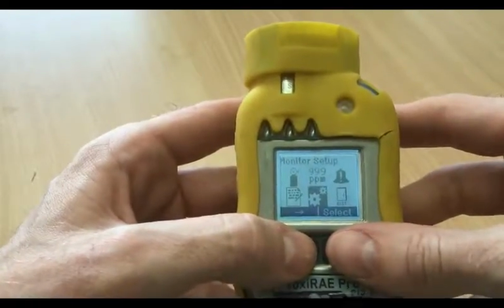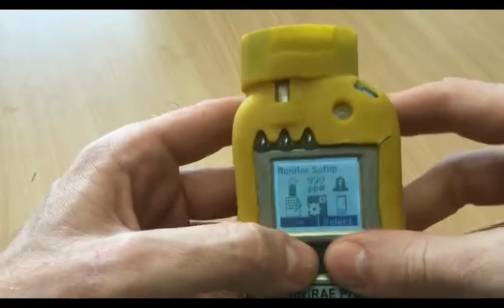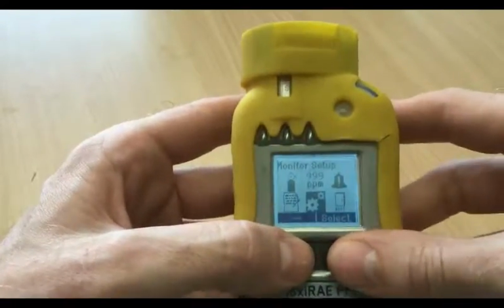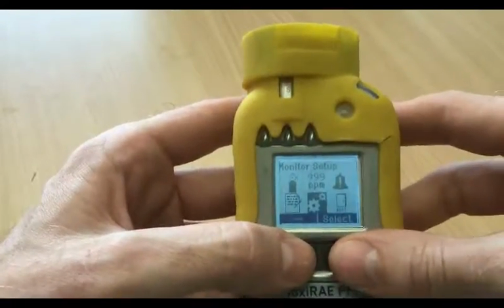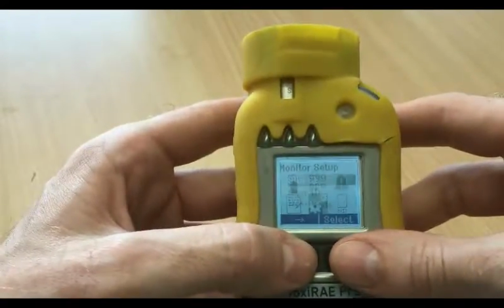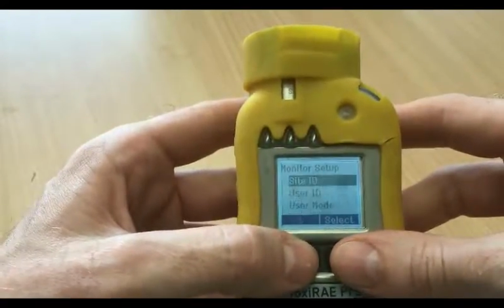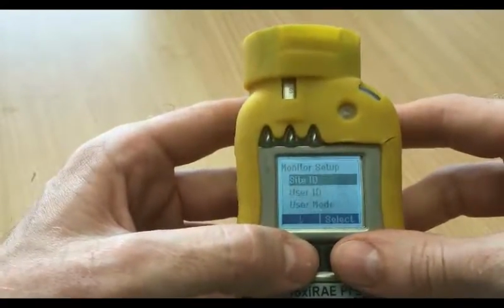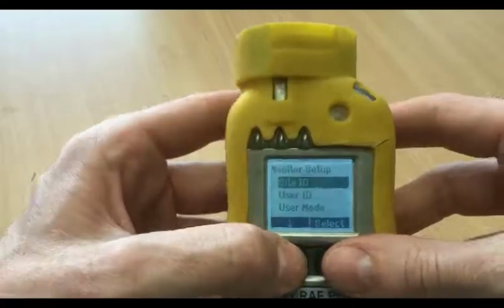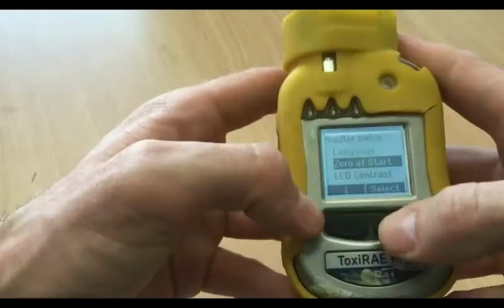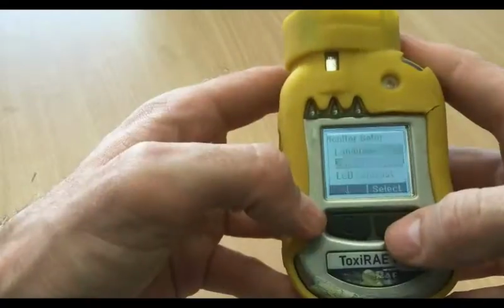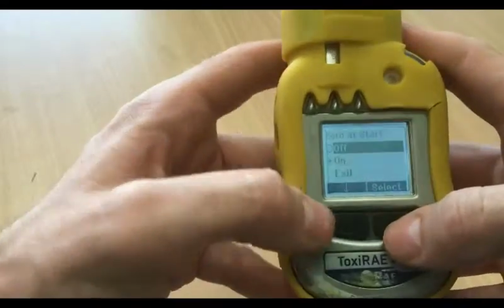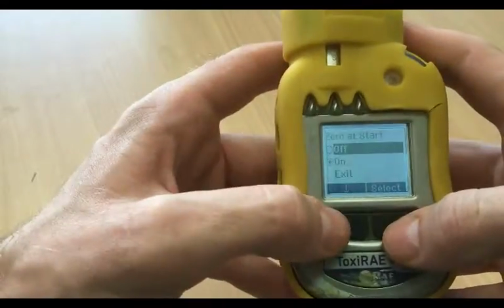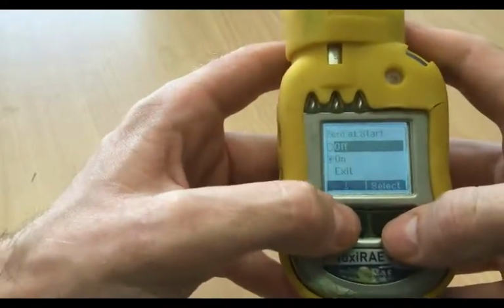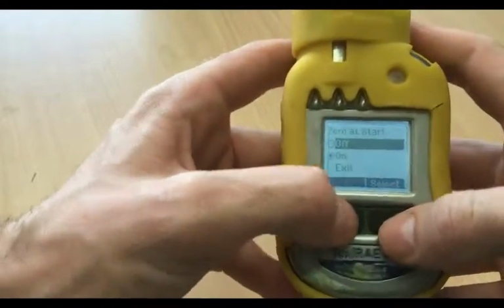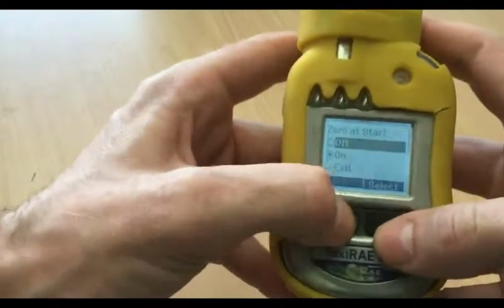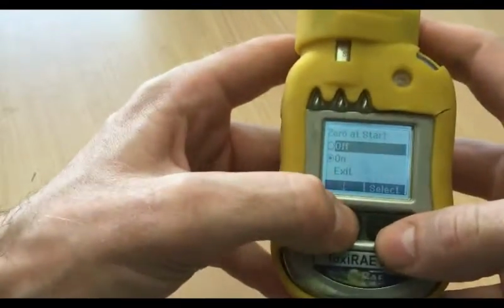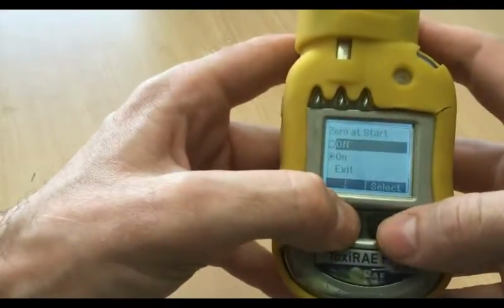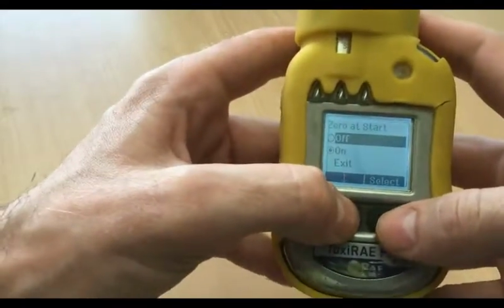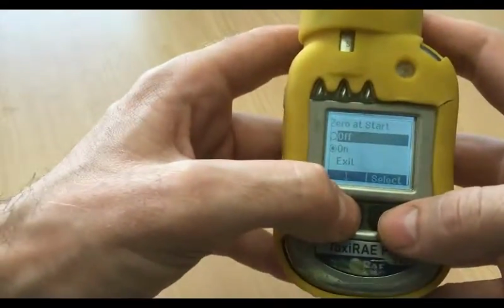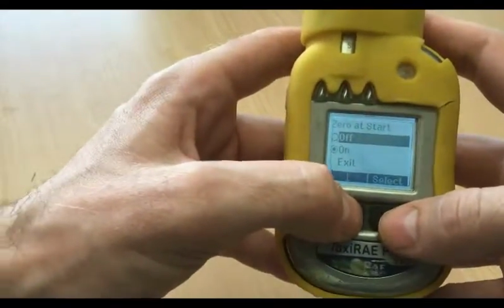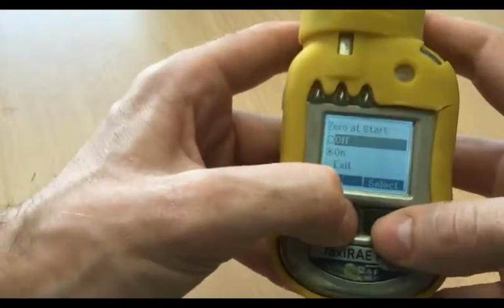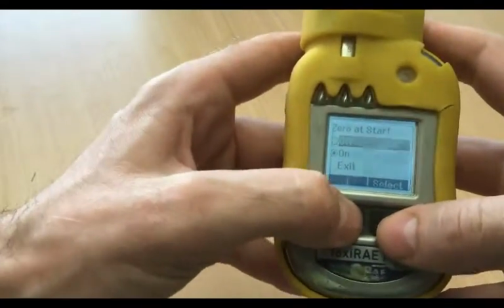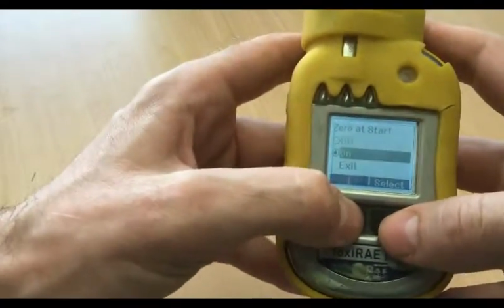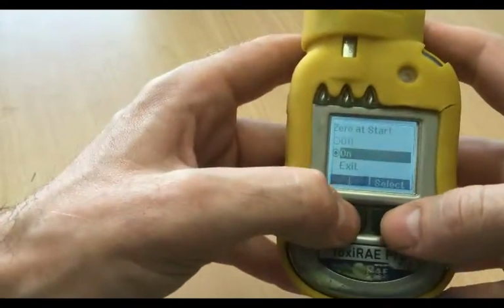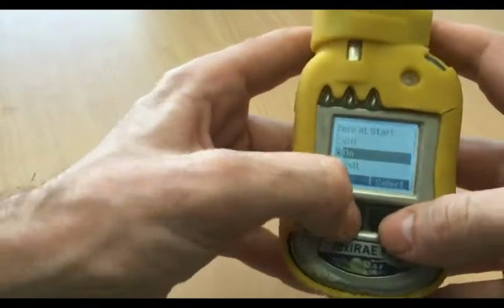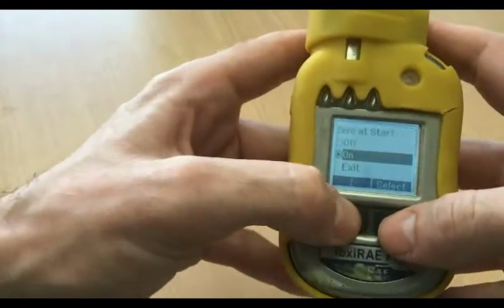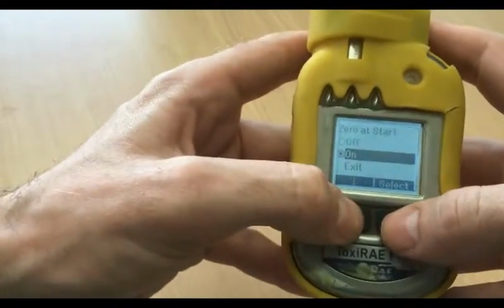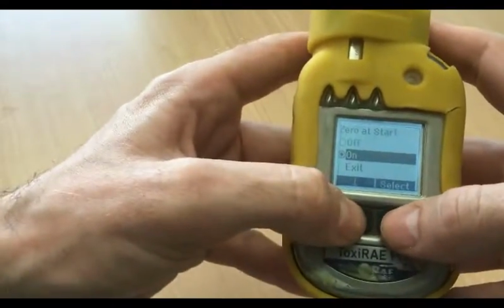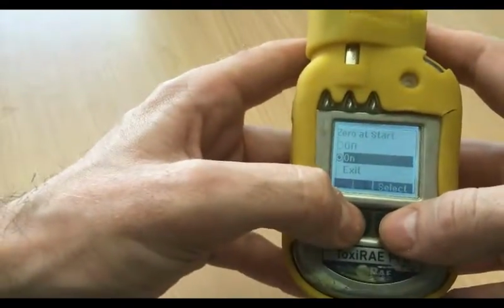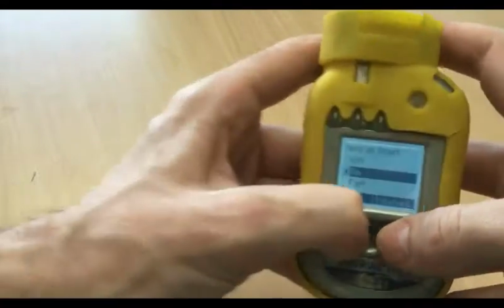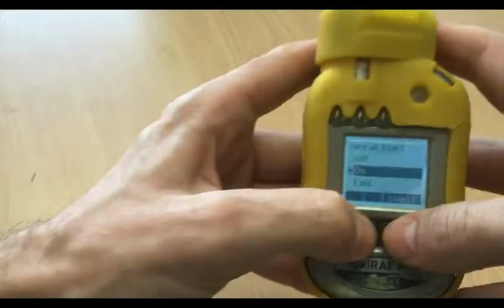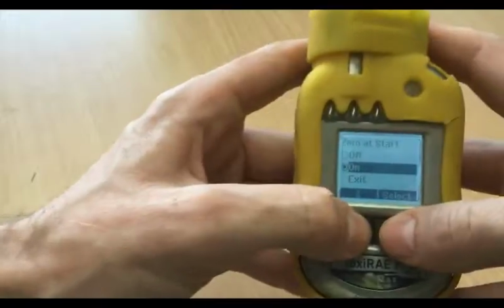Other than that, that's pretty much it. Another point to check: make sure zero at start is on, just so you're getting those zero readings.